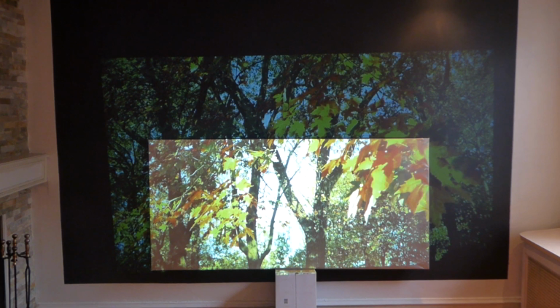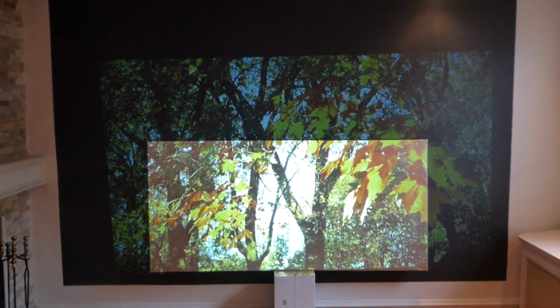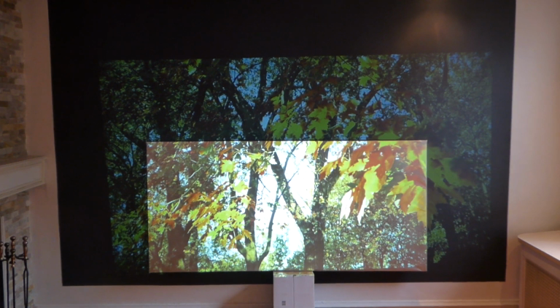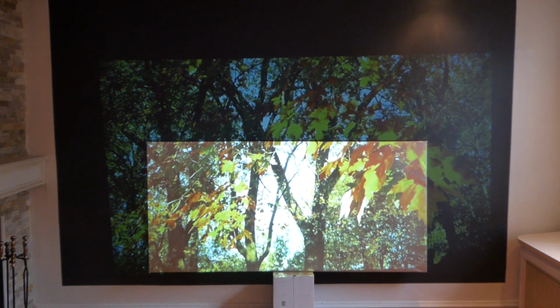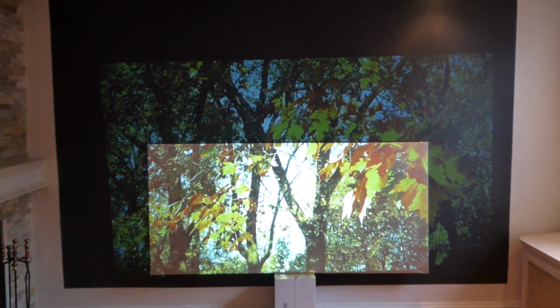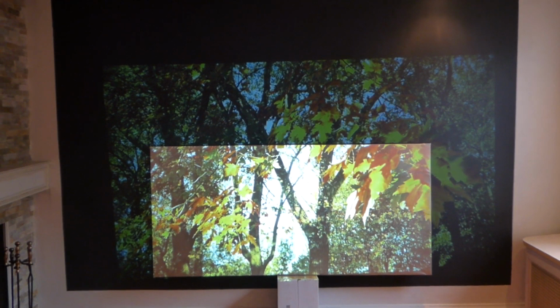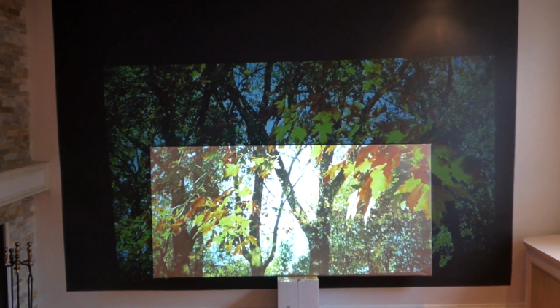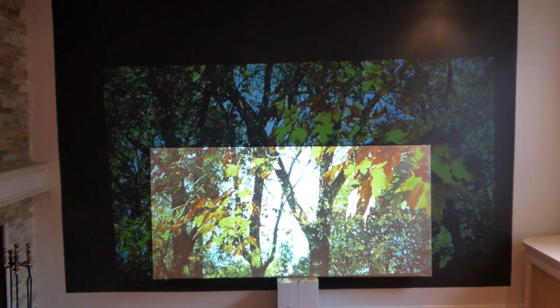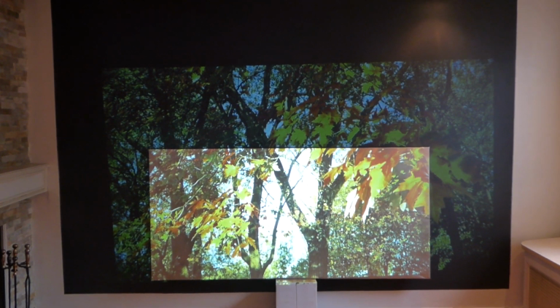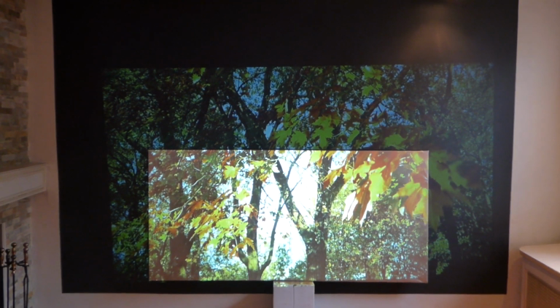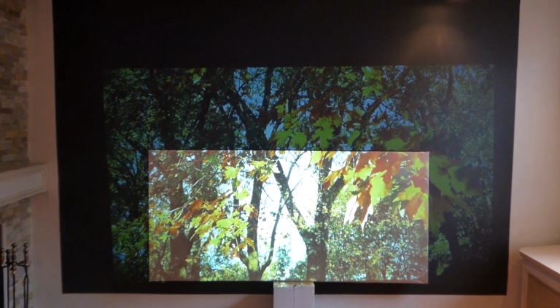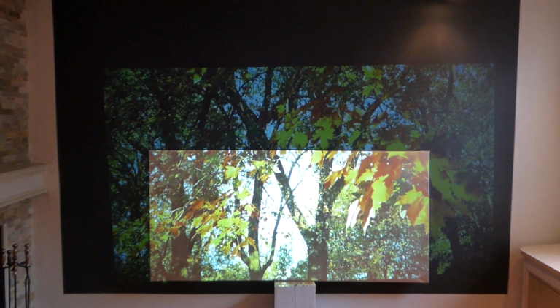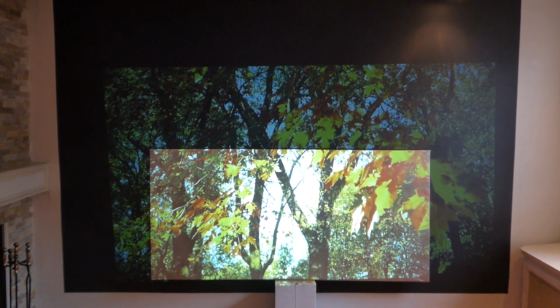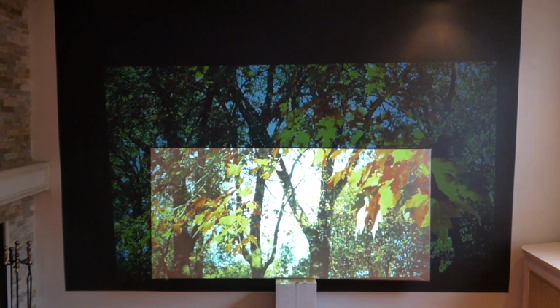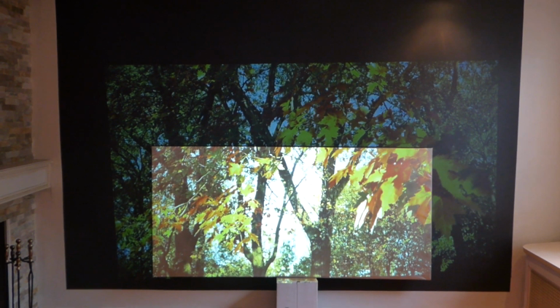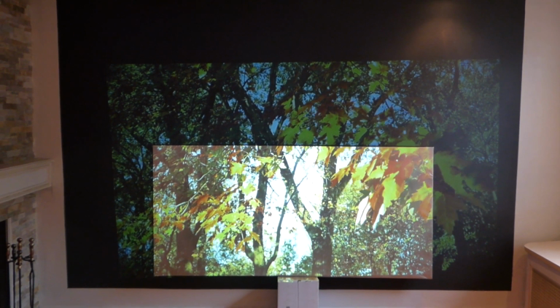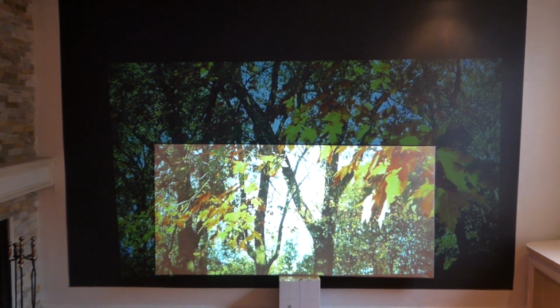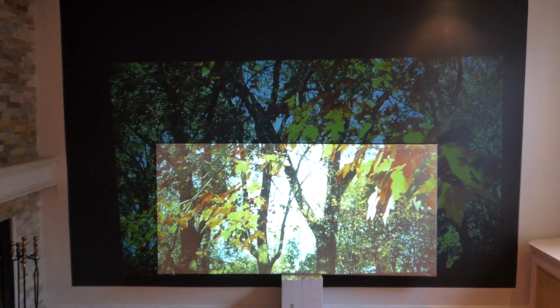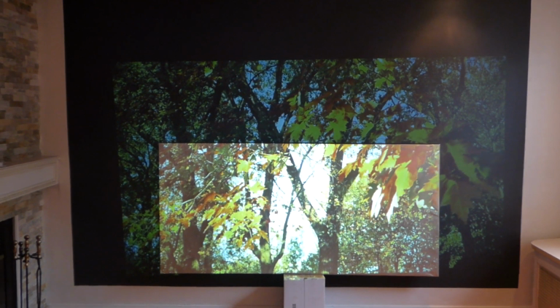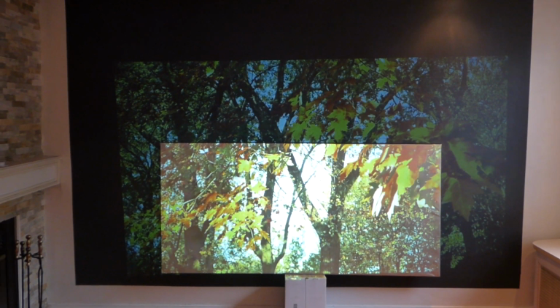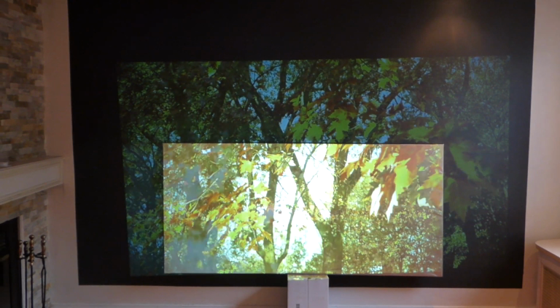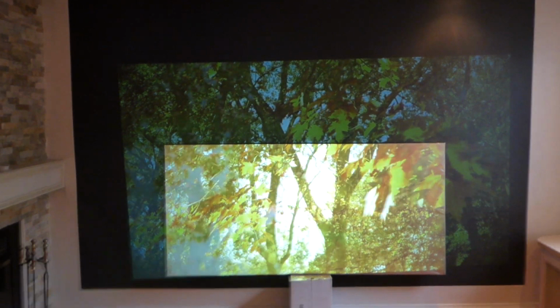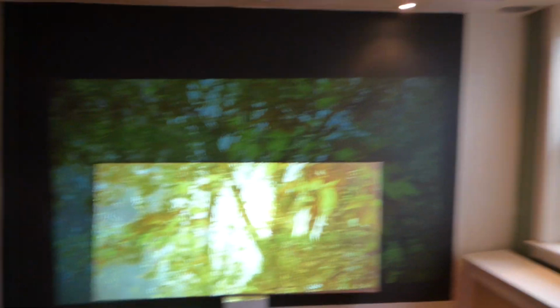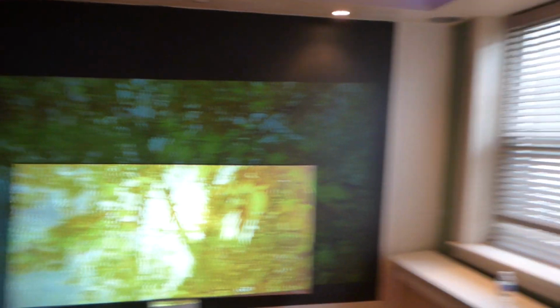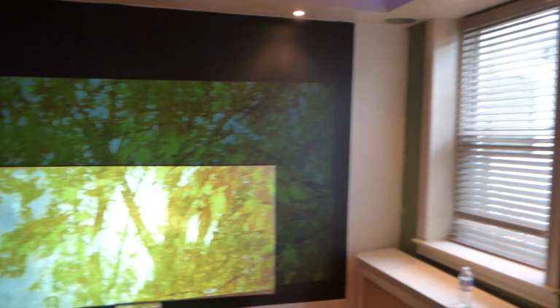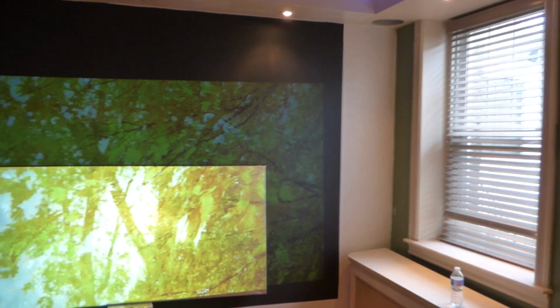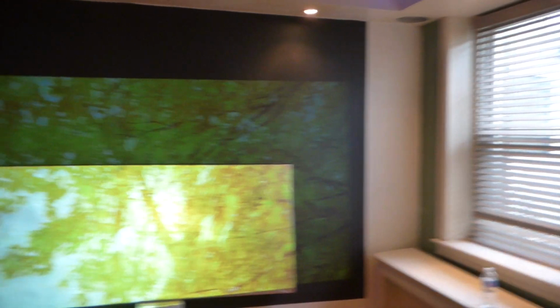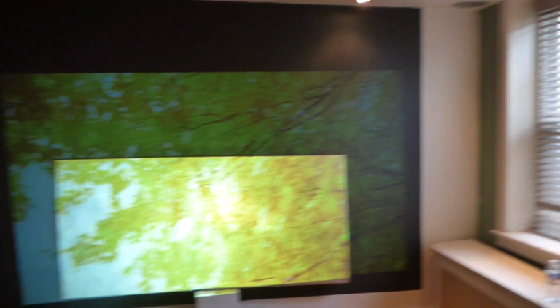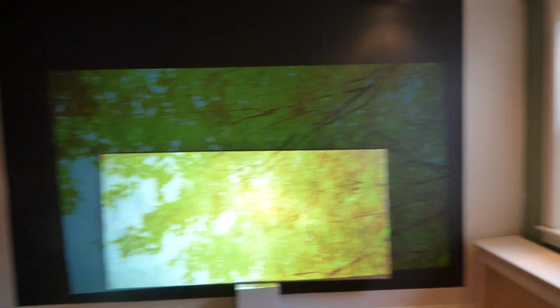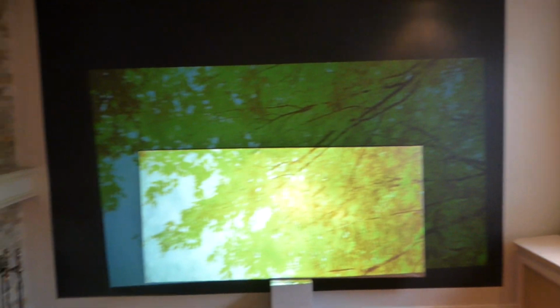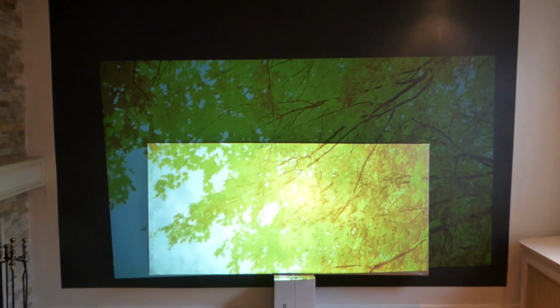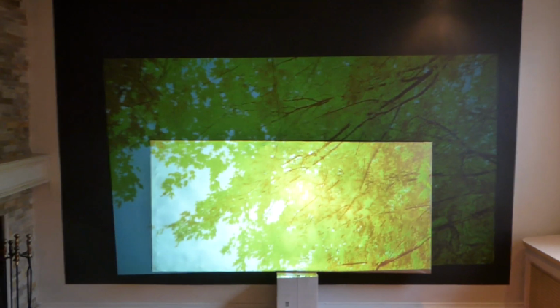Hey, how's everybody doing out there? My name is Kenneth Bird. I'm the creator of Crystal Edge Technology Screens using Smart Technology Gain.